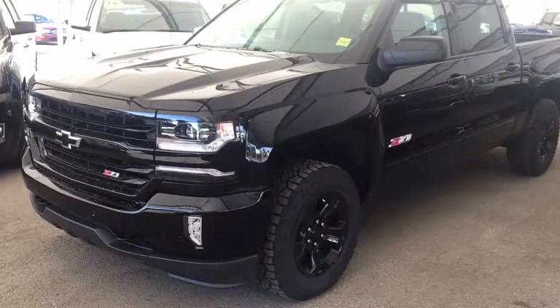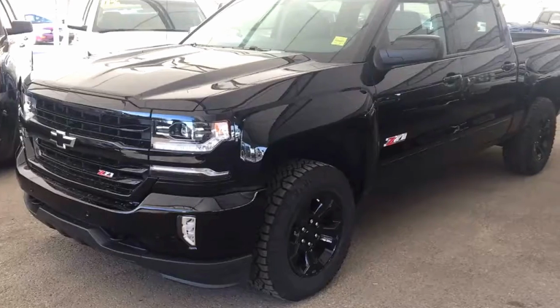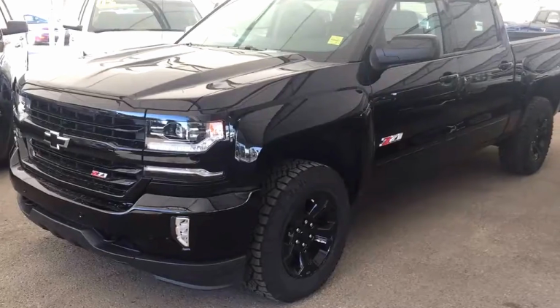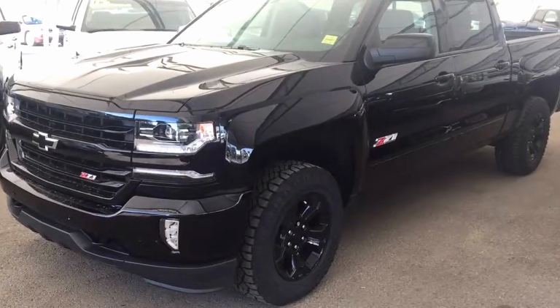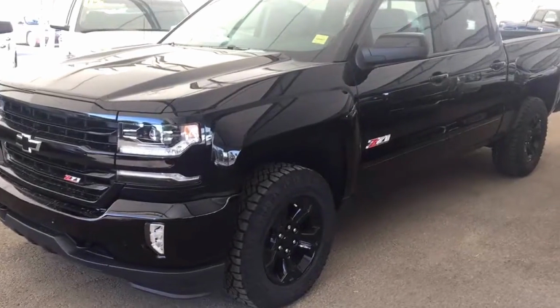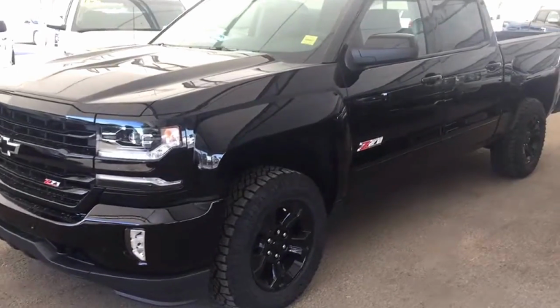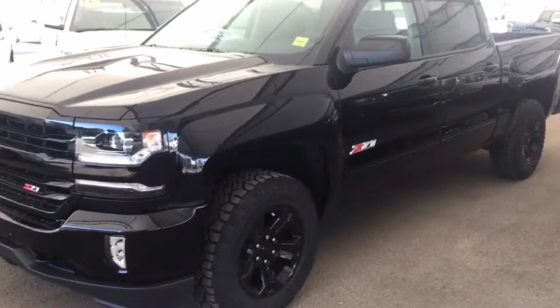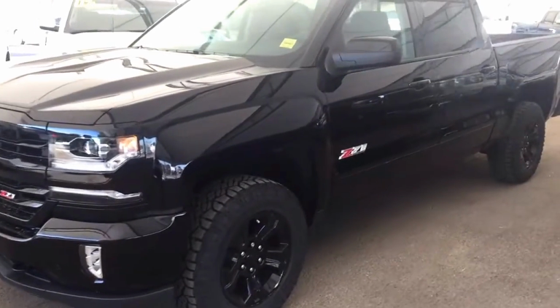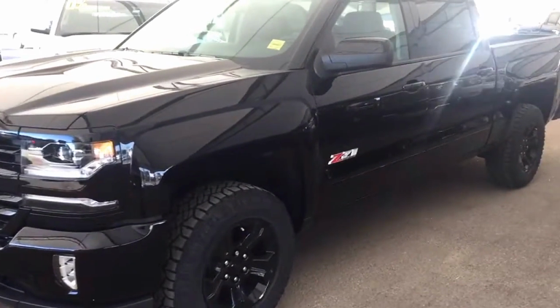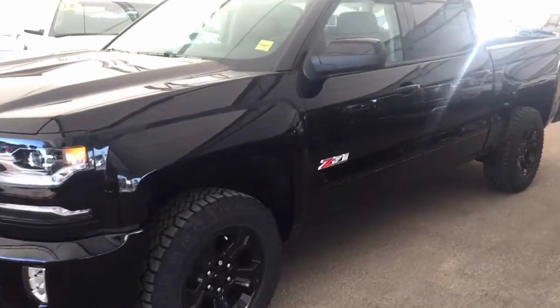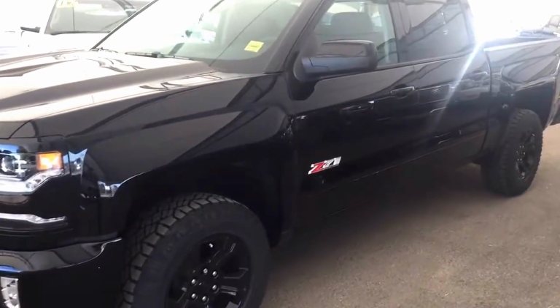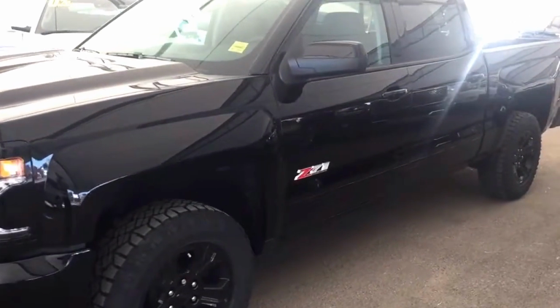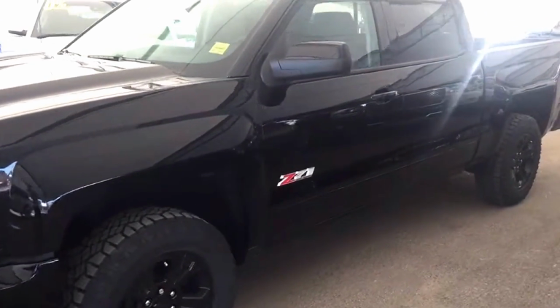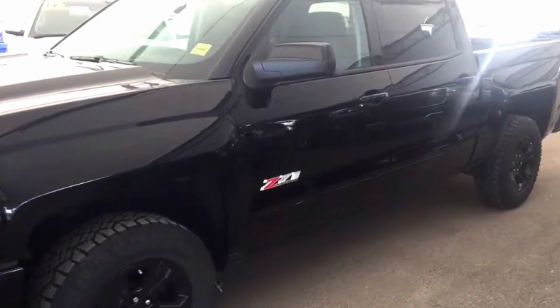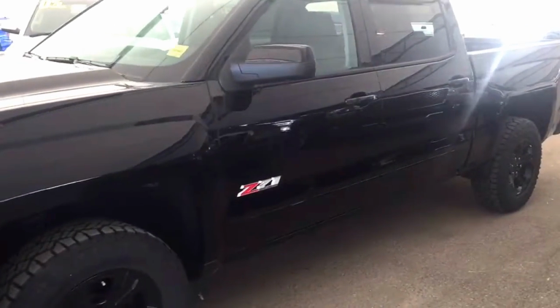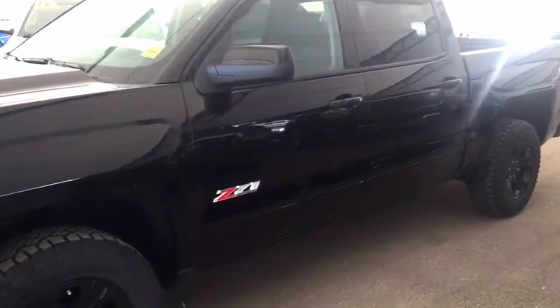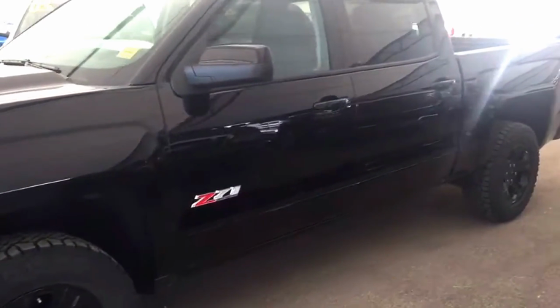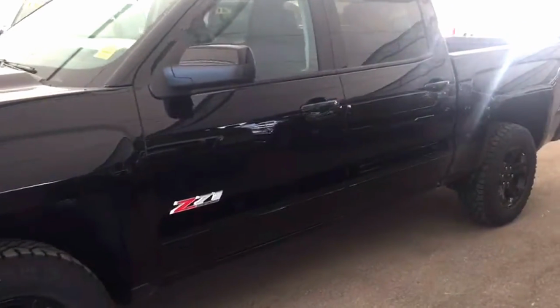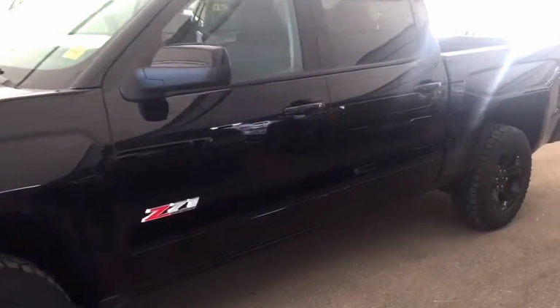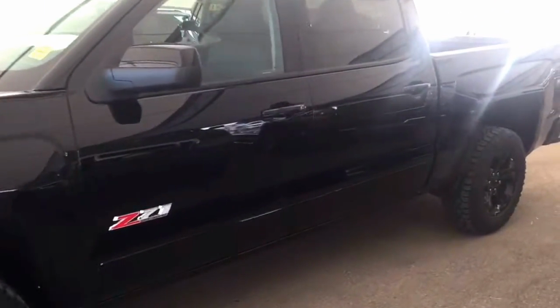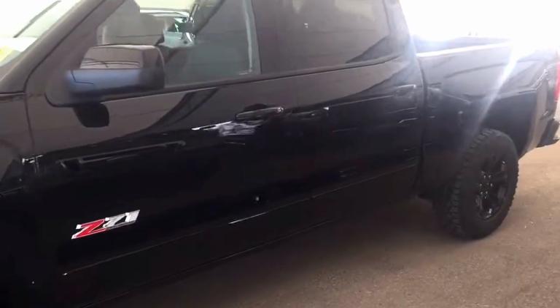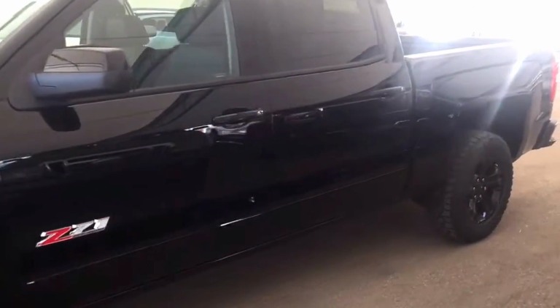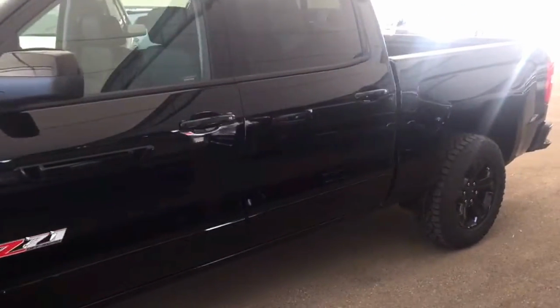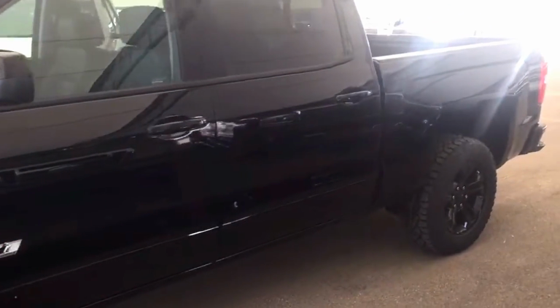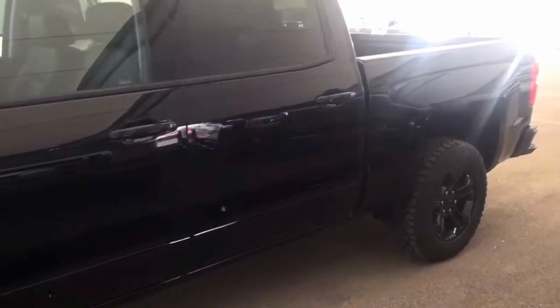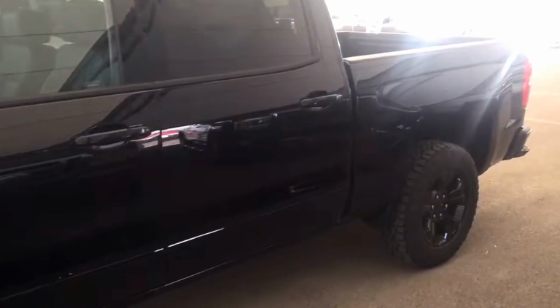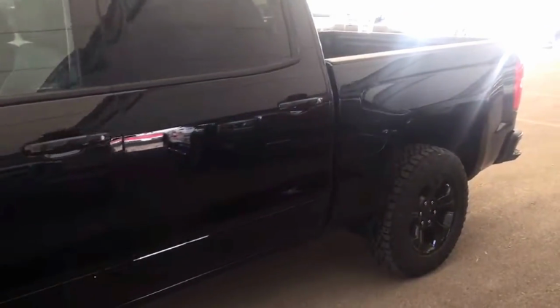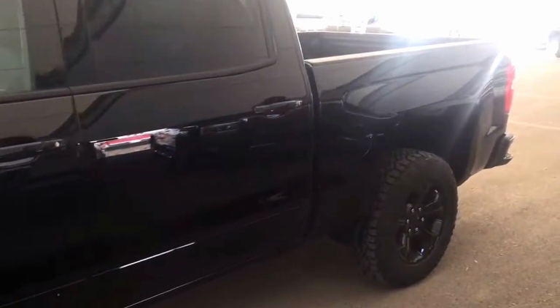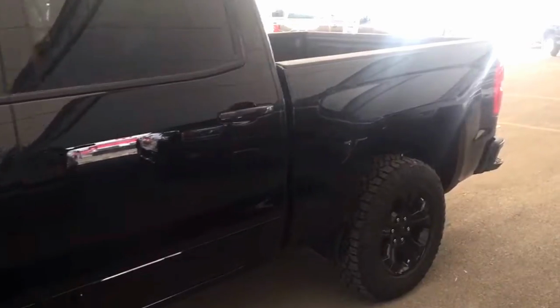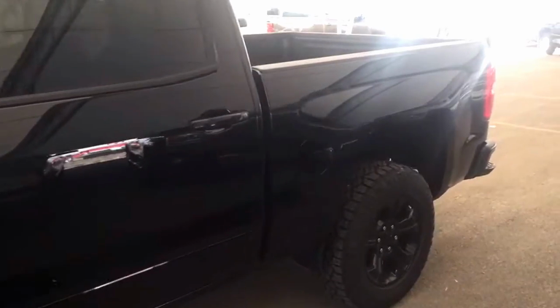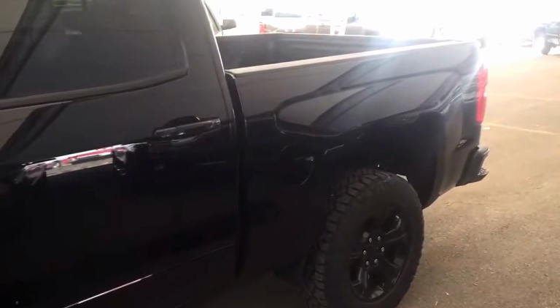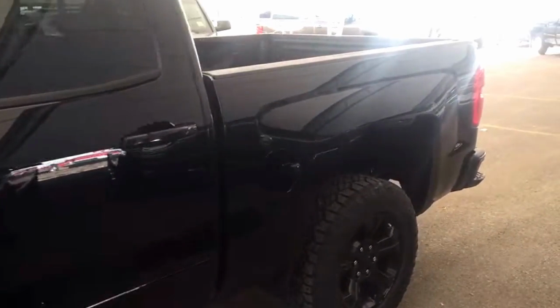Welcome to Davis Chevrolet. This is the 2018 Chevrolet Silverado in the color black.